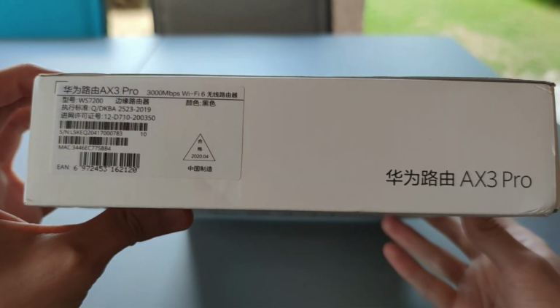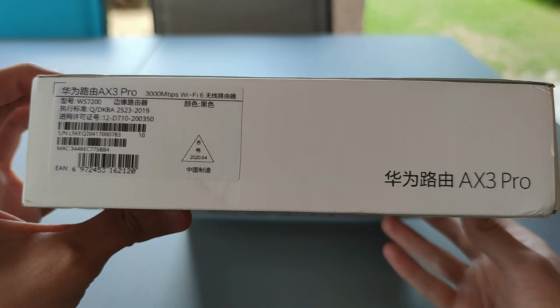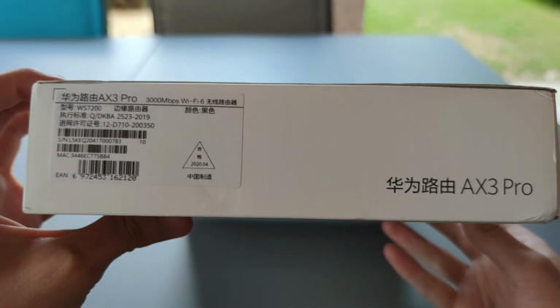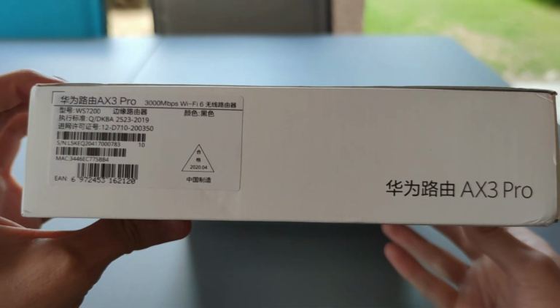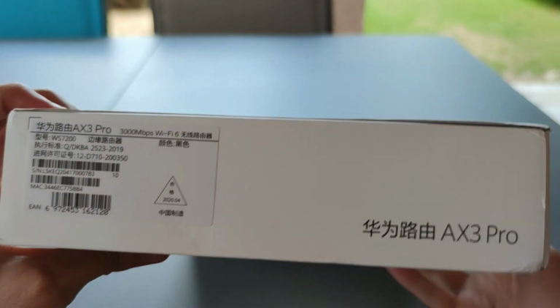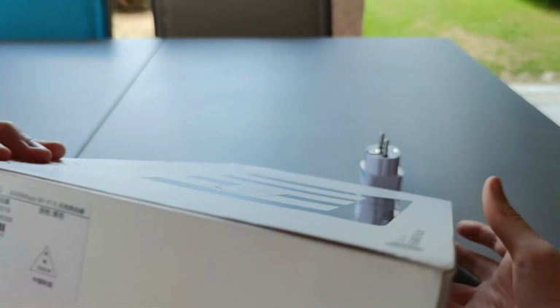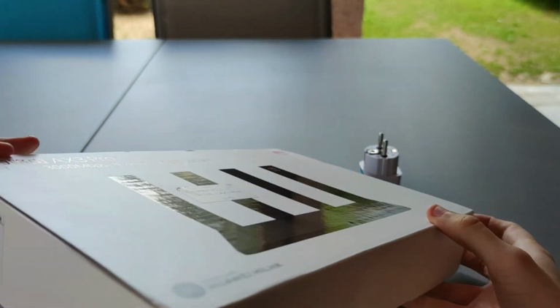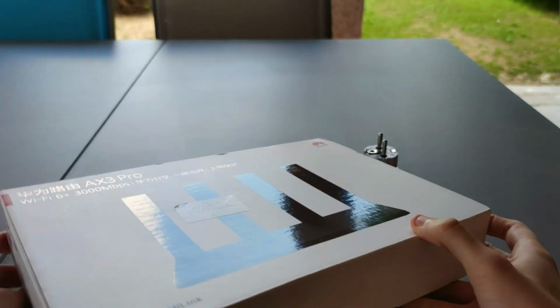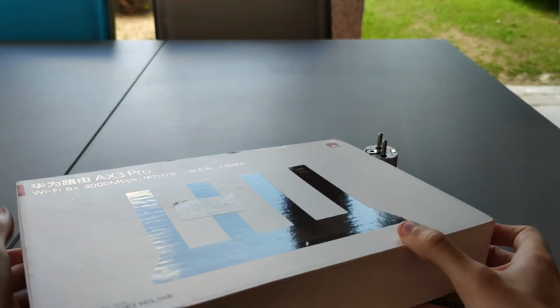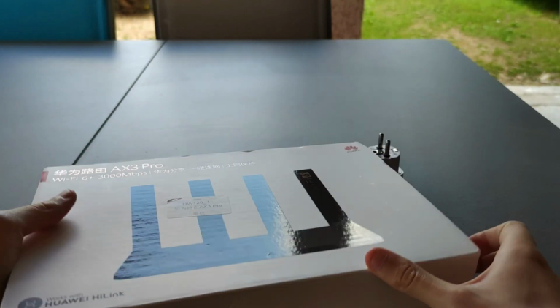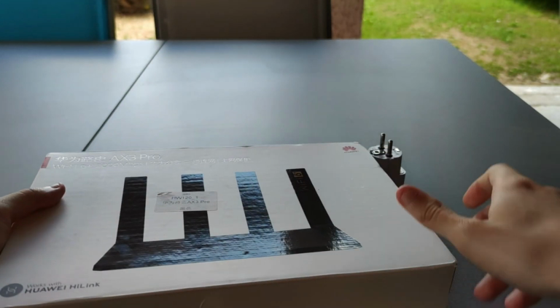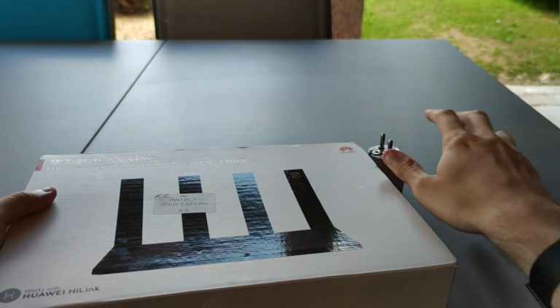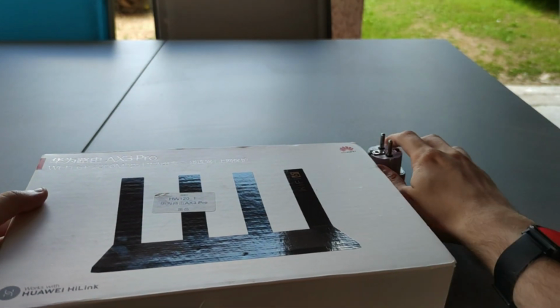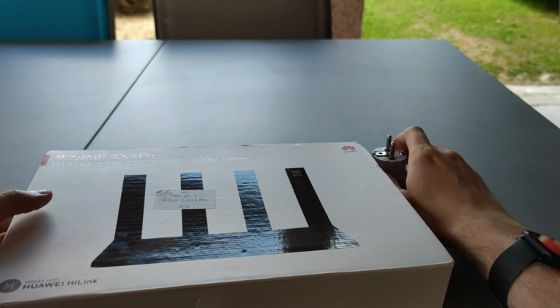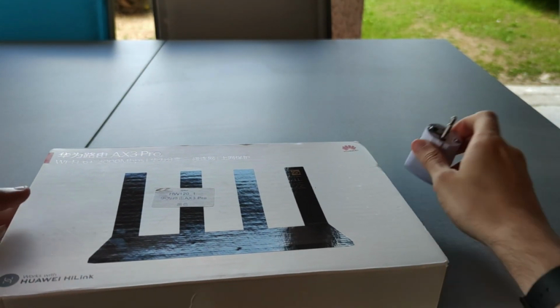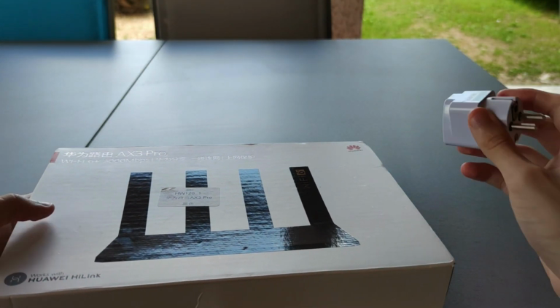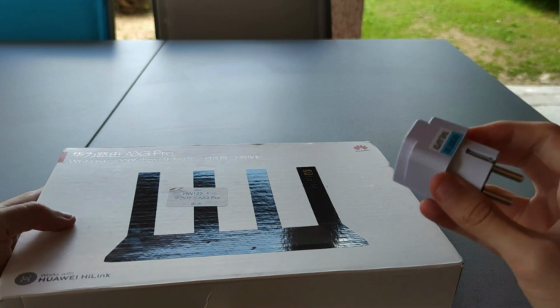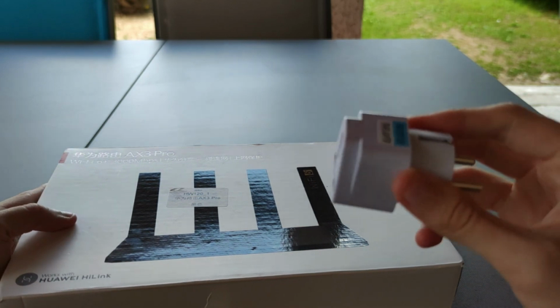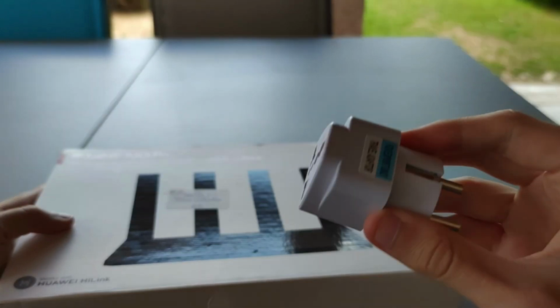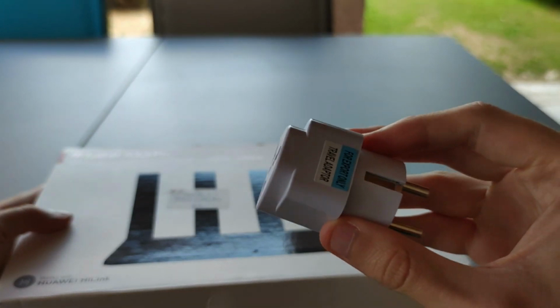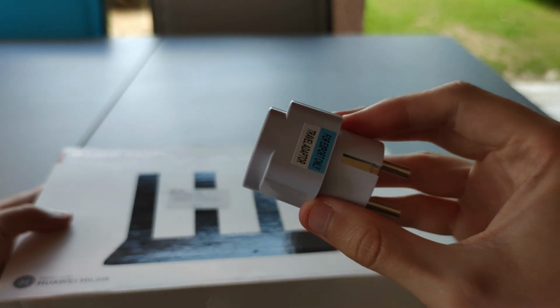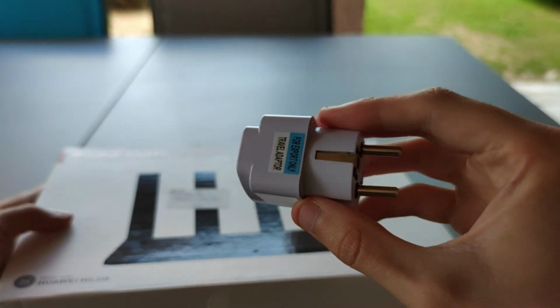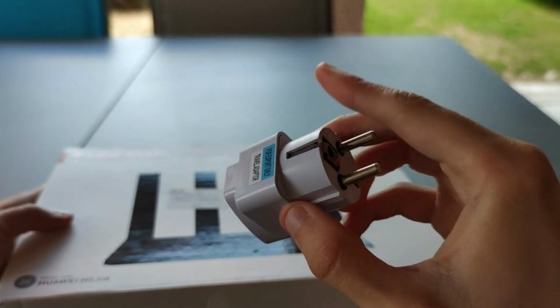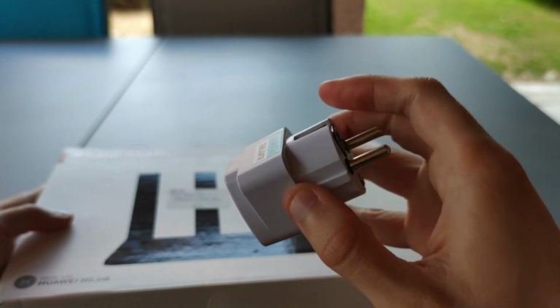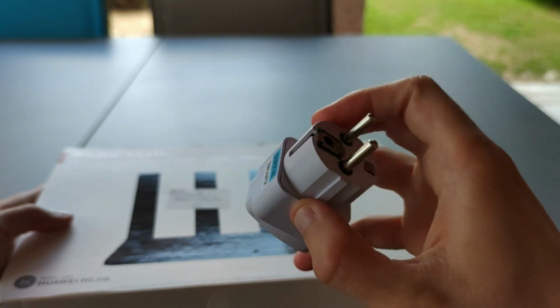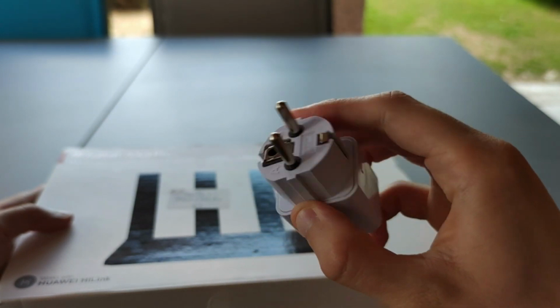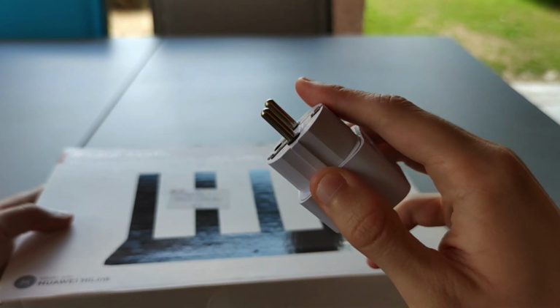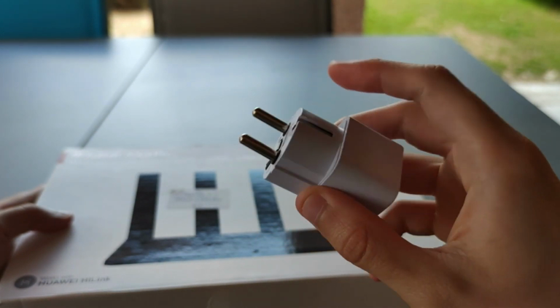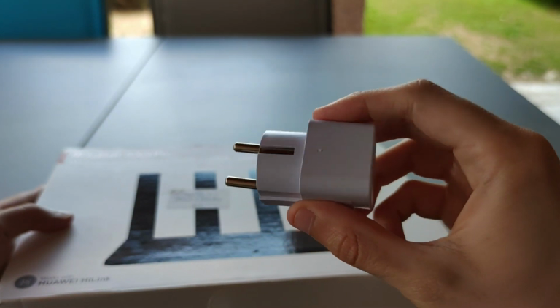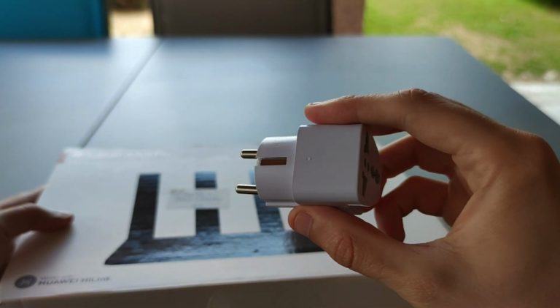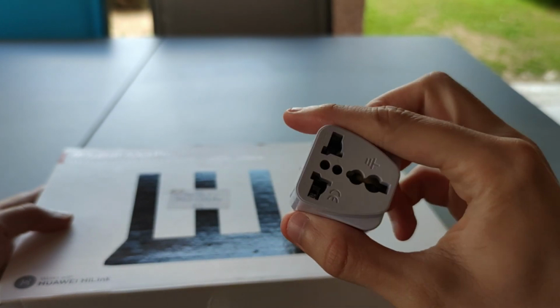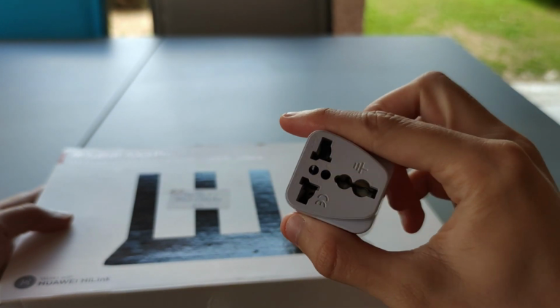As you can see, the box is only in Chinese, and so is the plug, so it comes with an adapter.